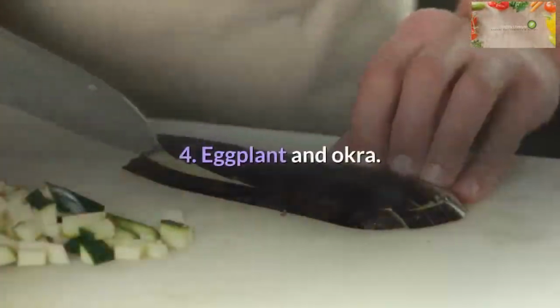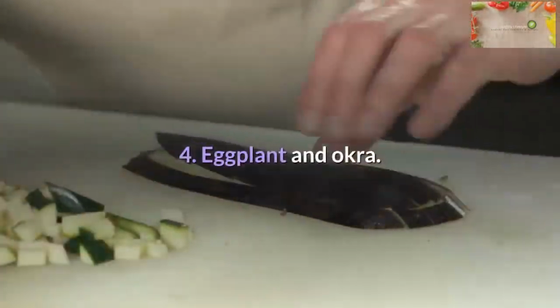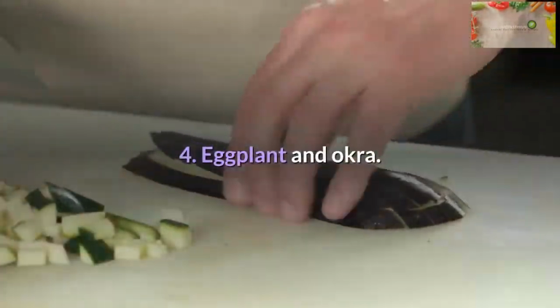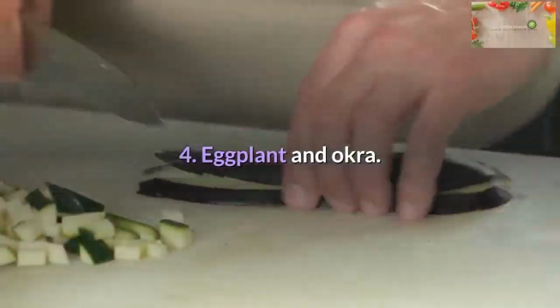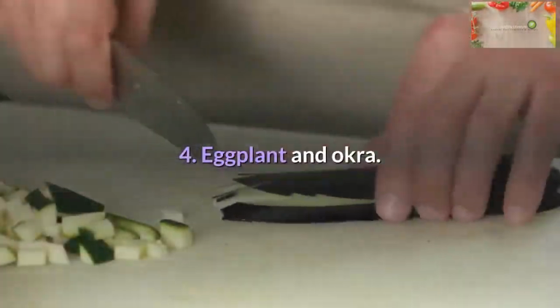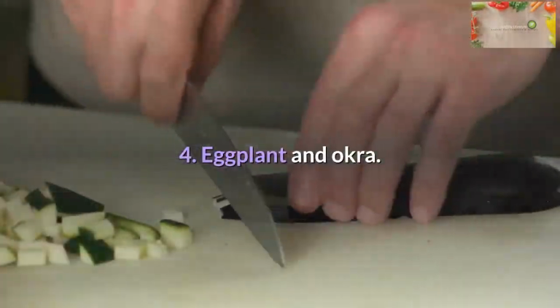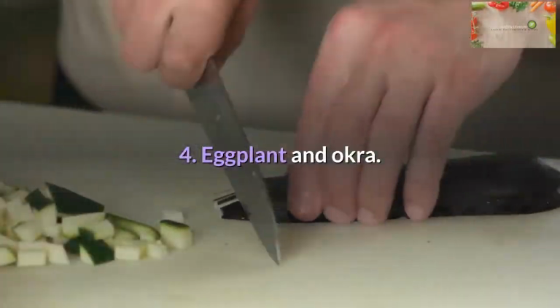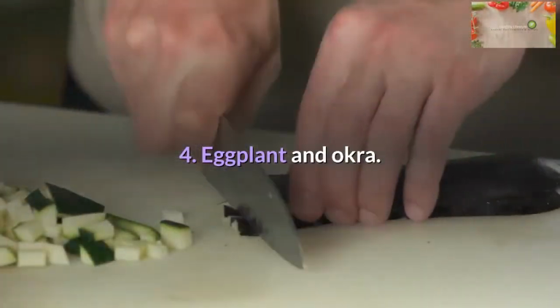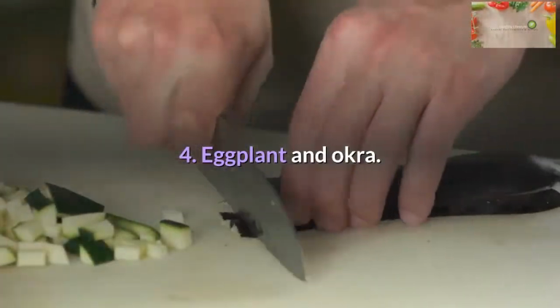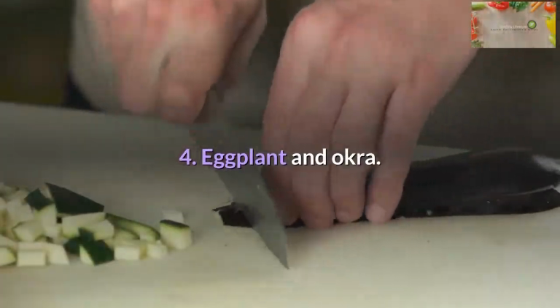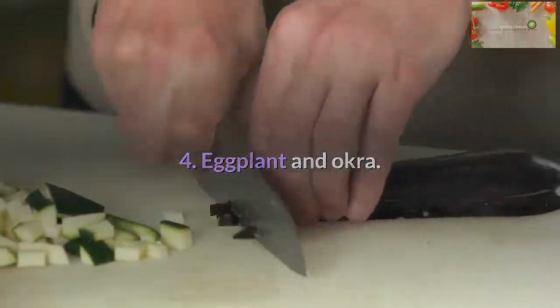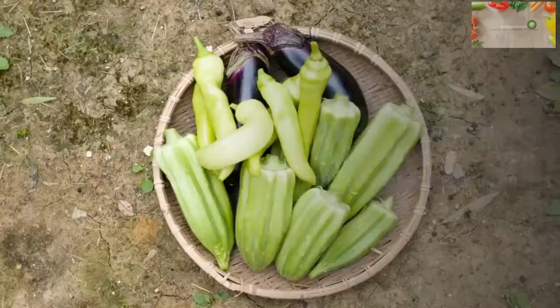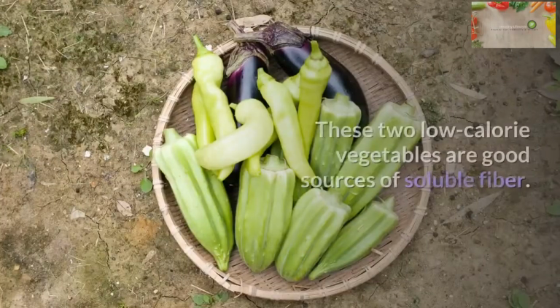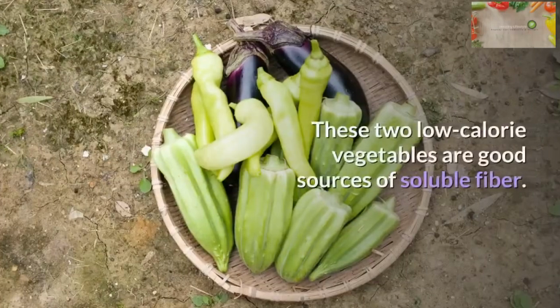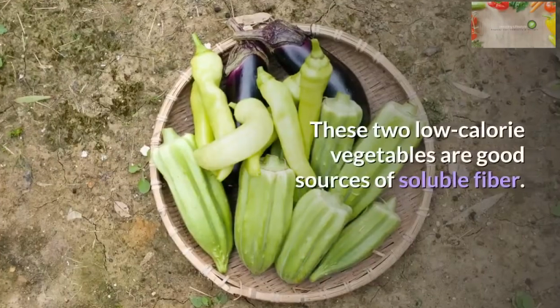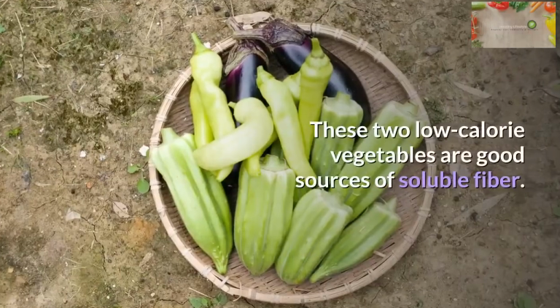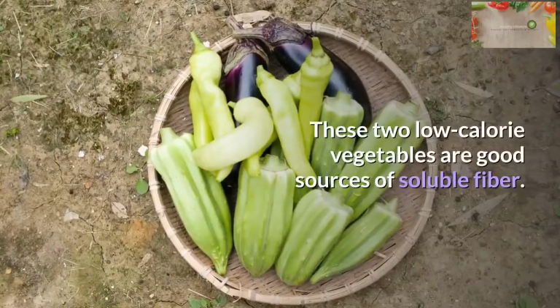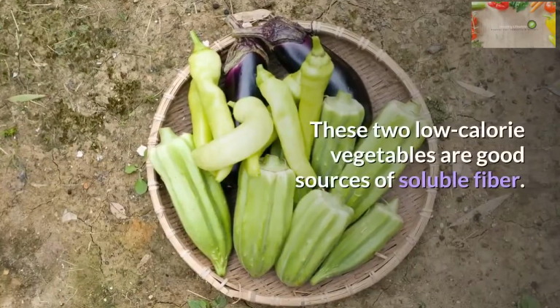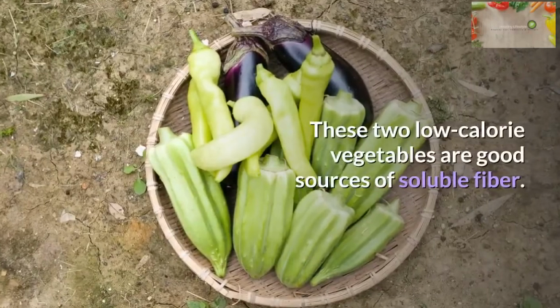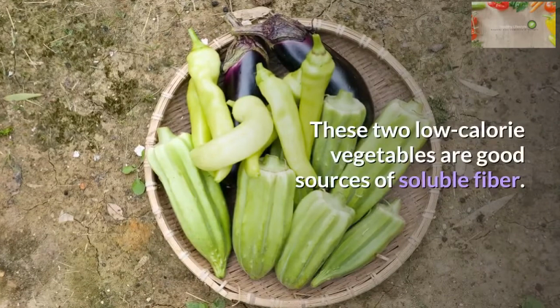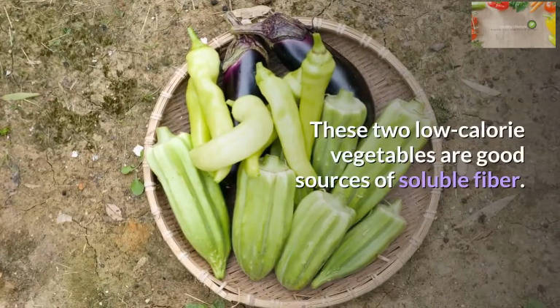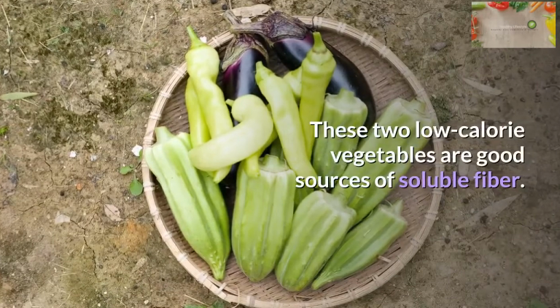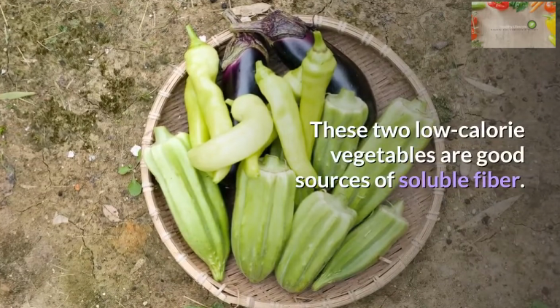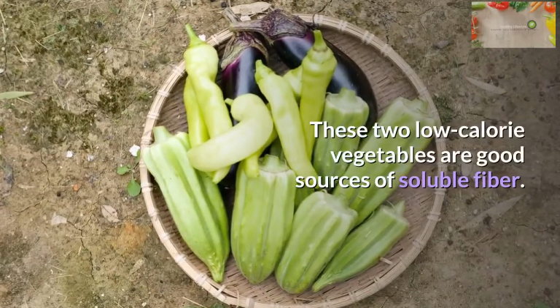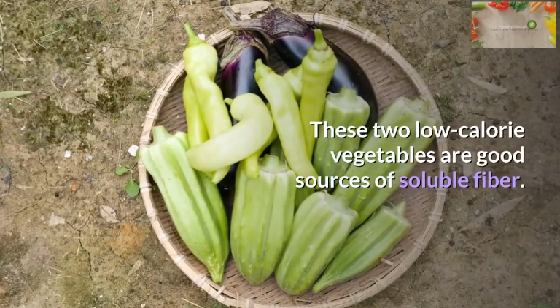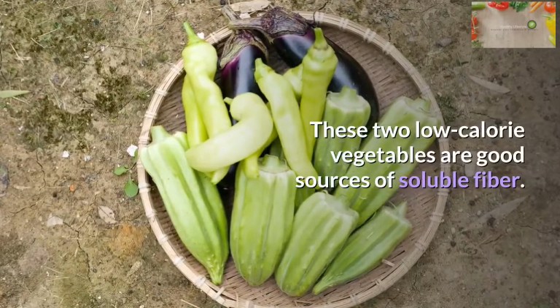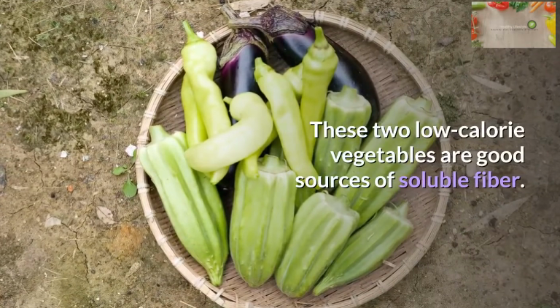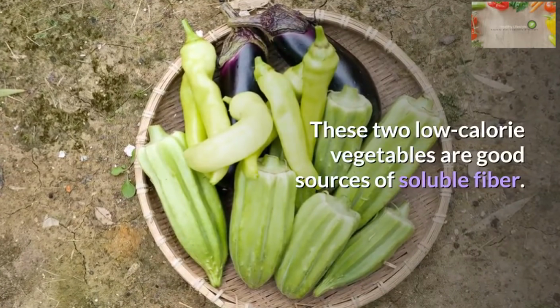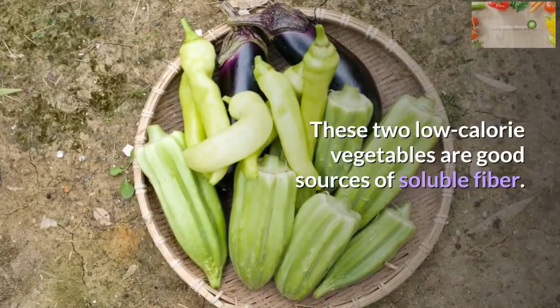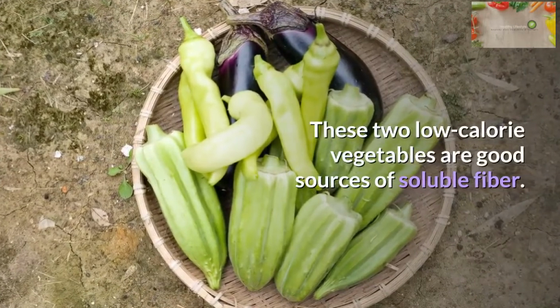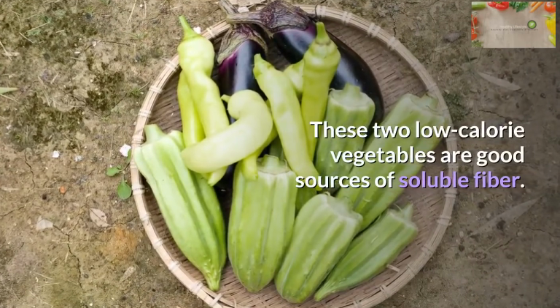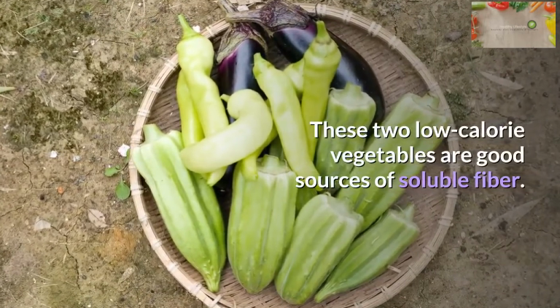Eggplant and okra: These two low-calorie vegetables are good sources of soluble fiber.